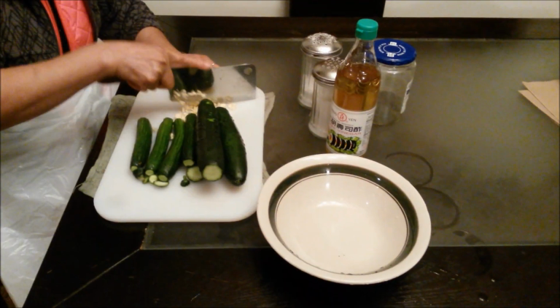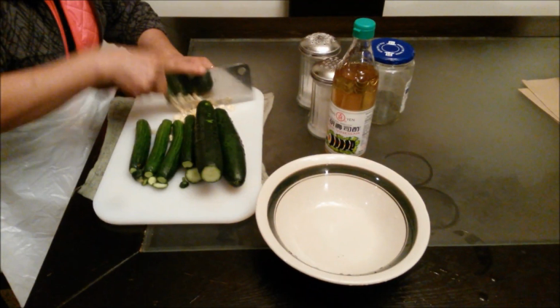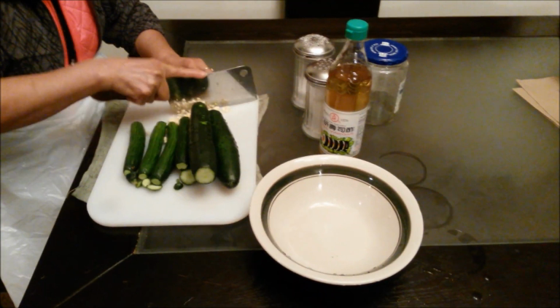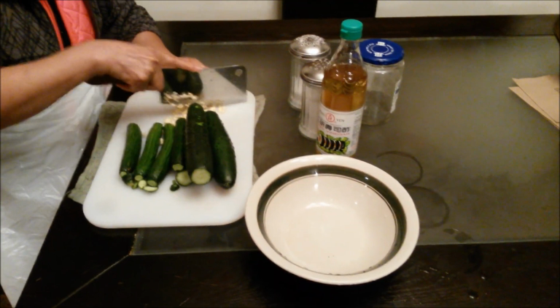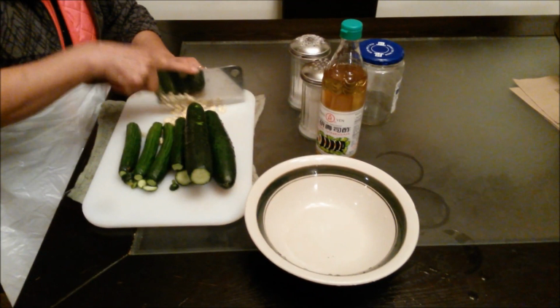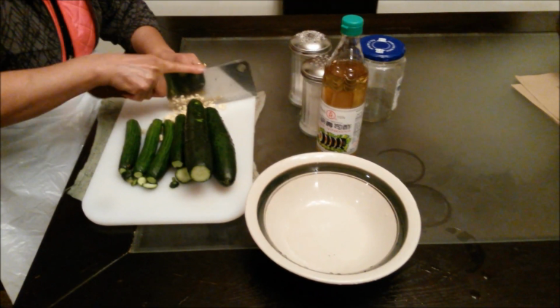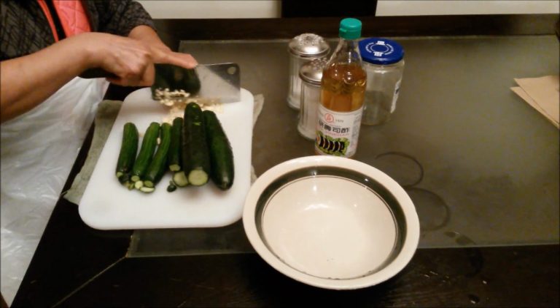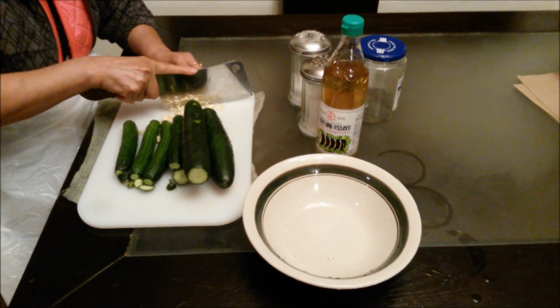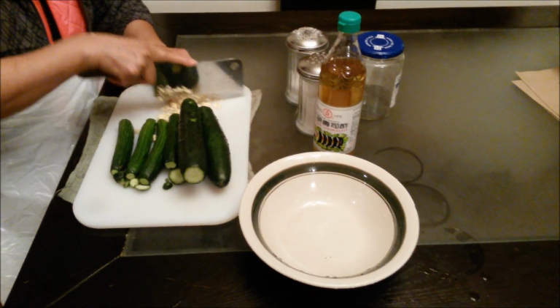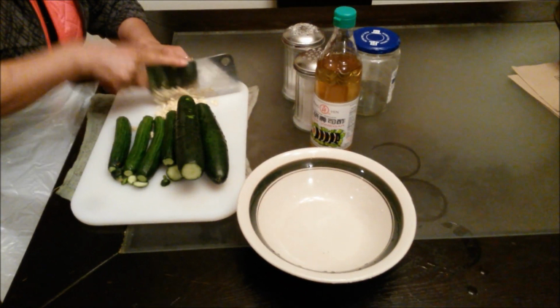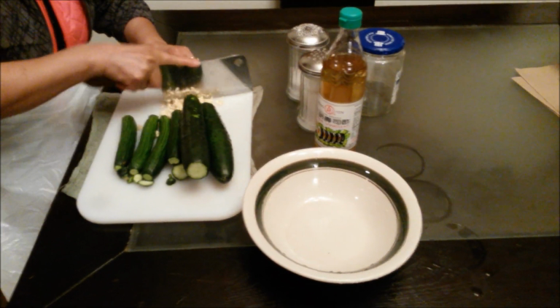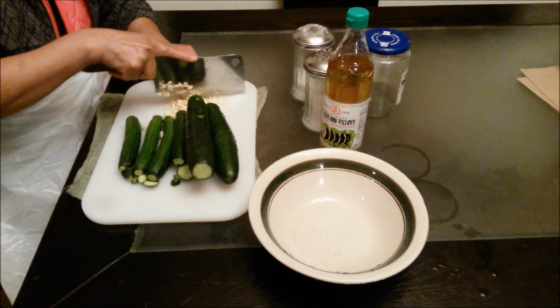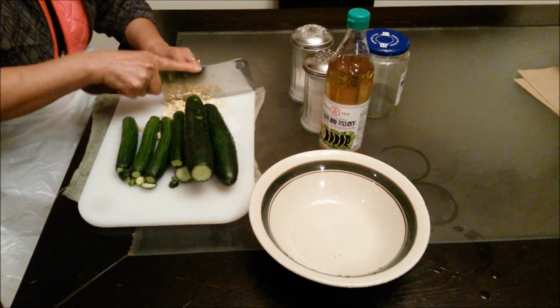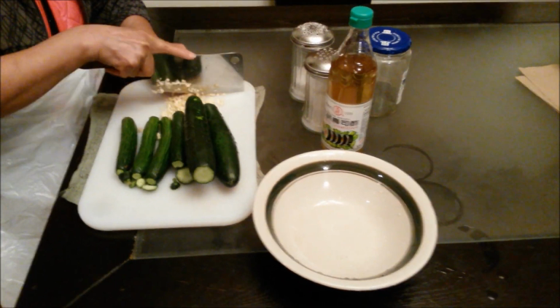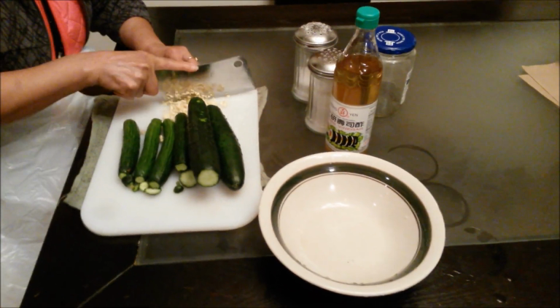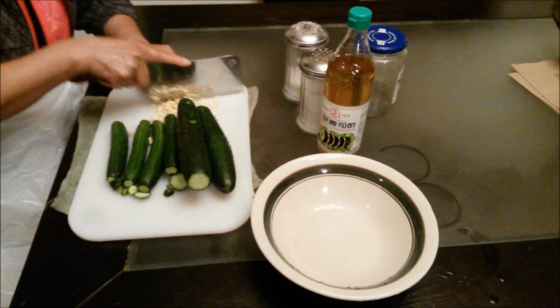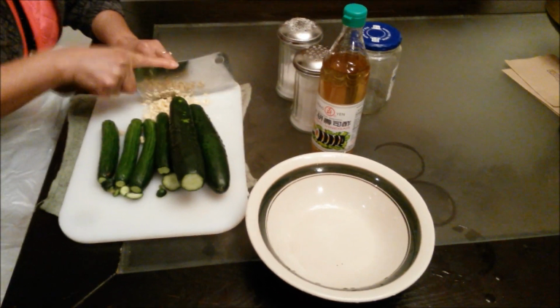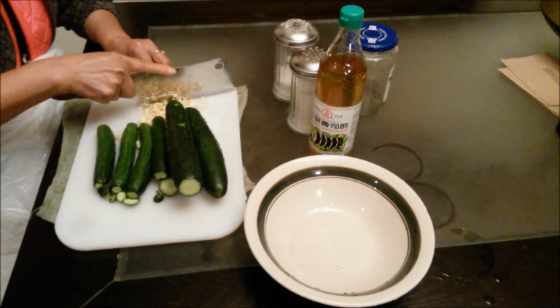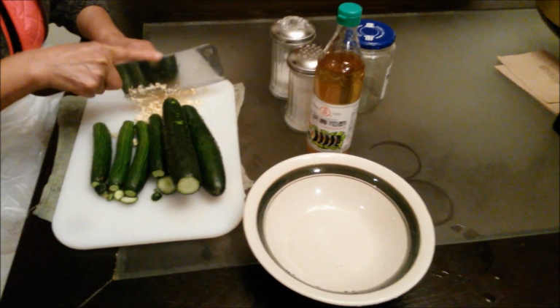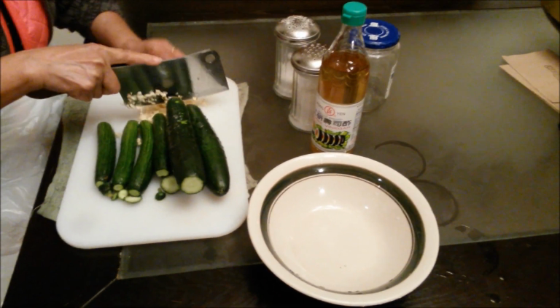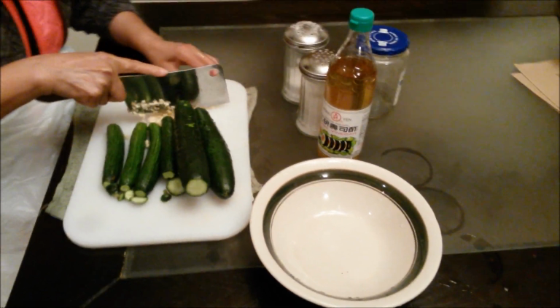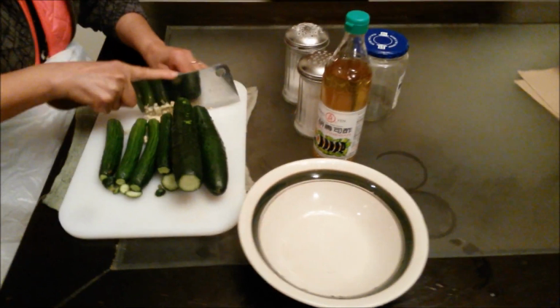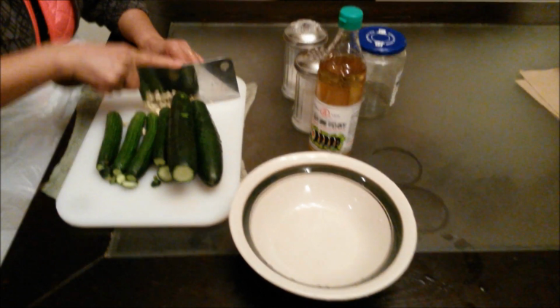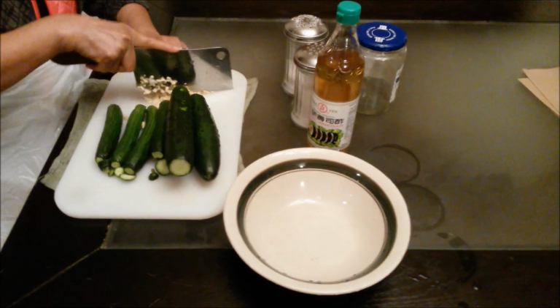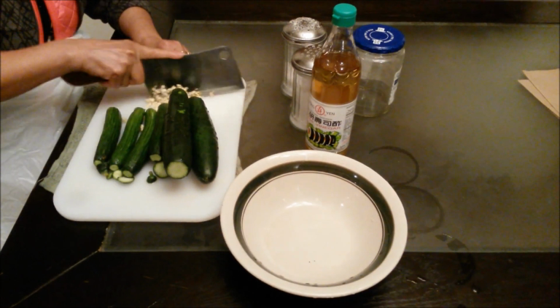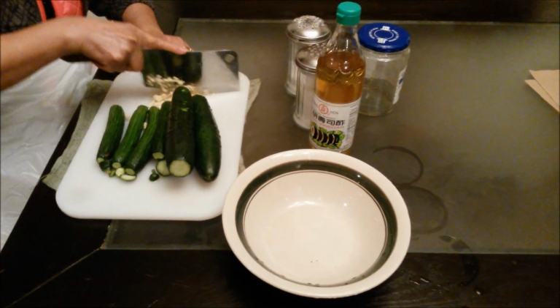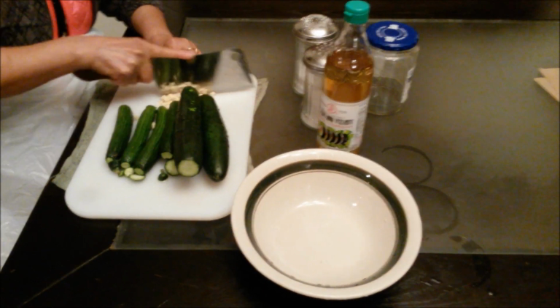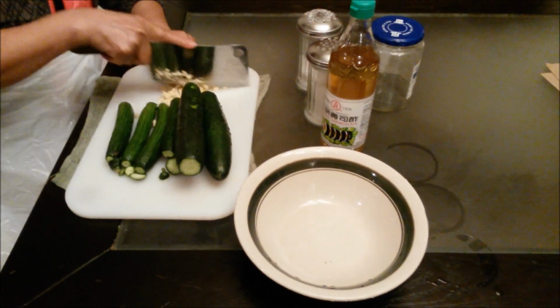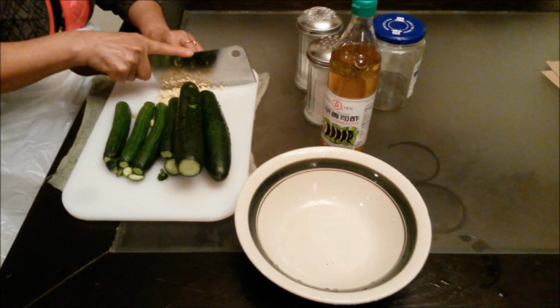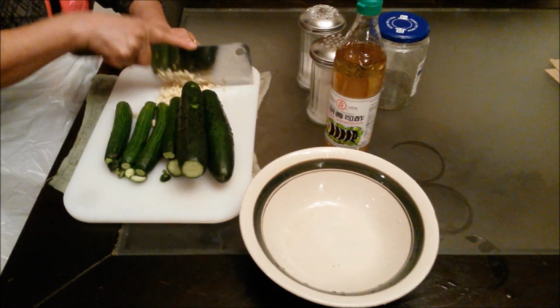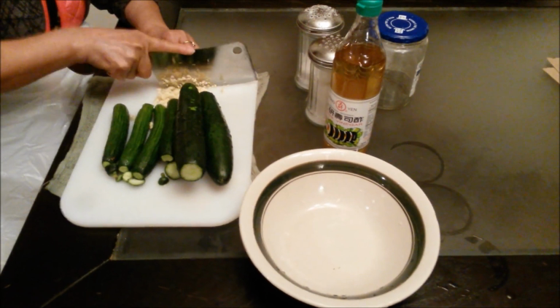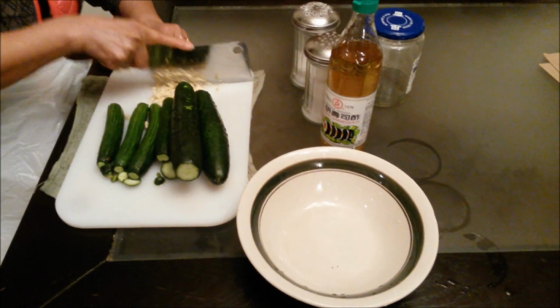Hello YouTube. Today my mom and I are back with another exciting recipe.